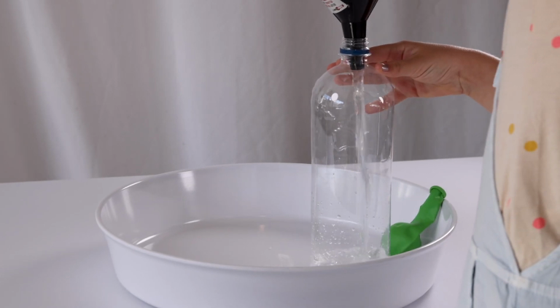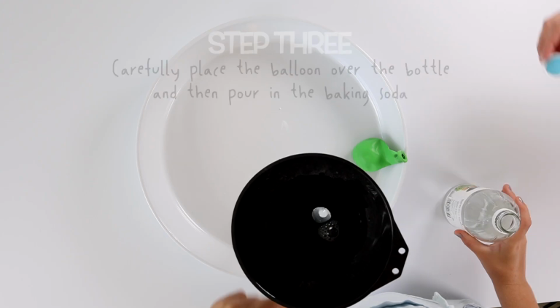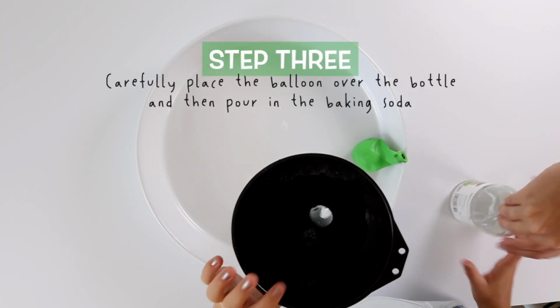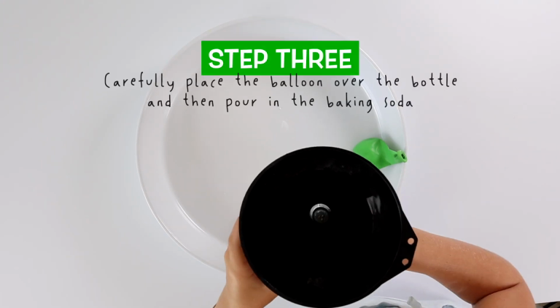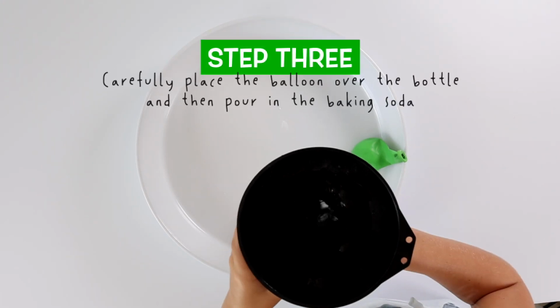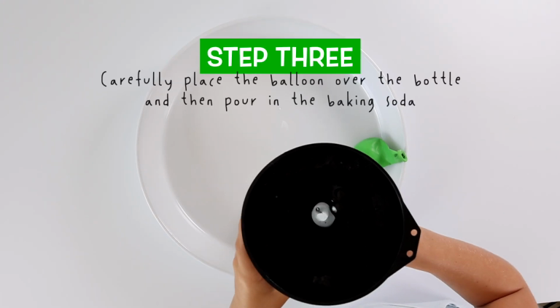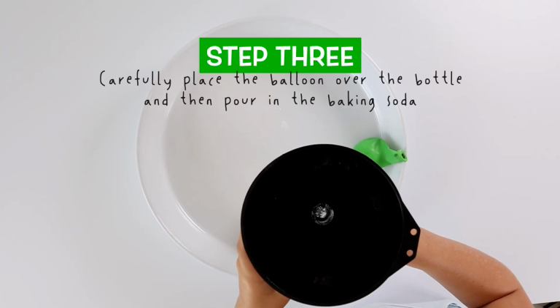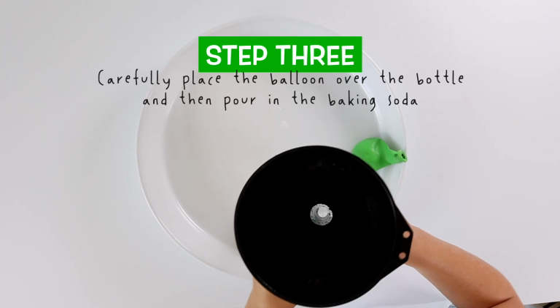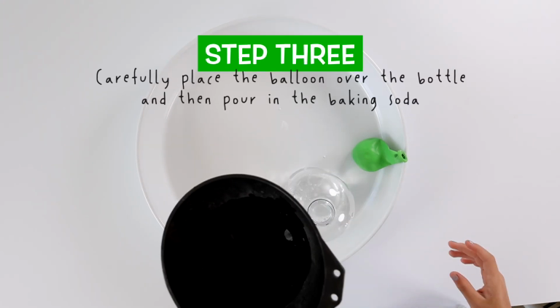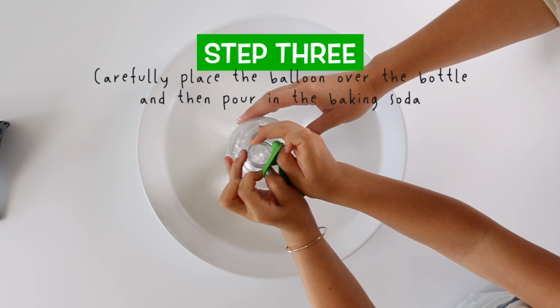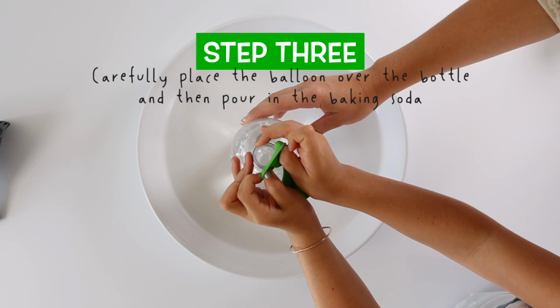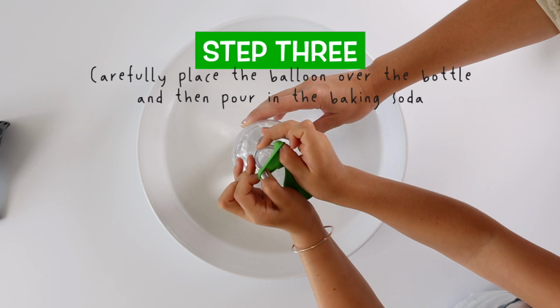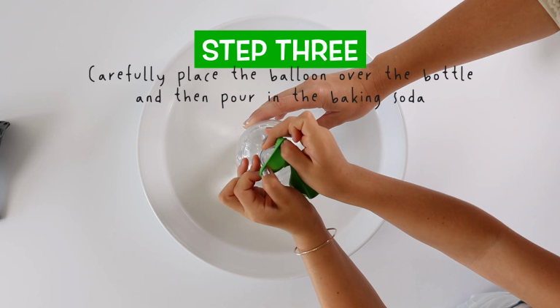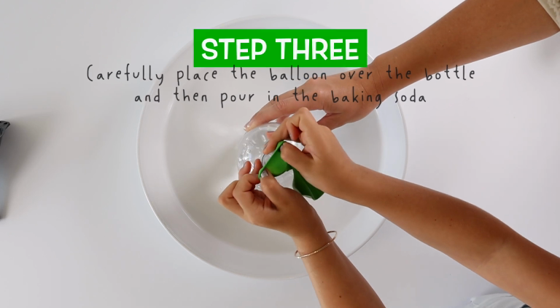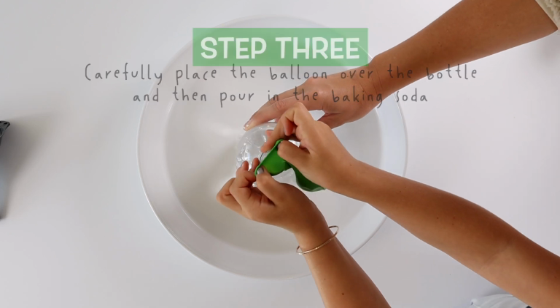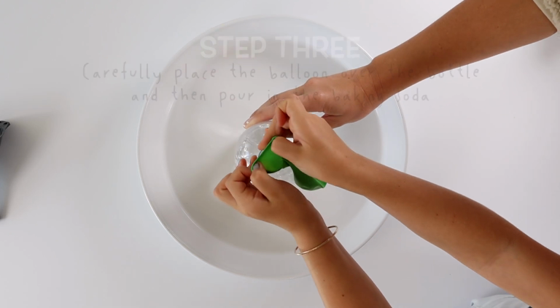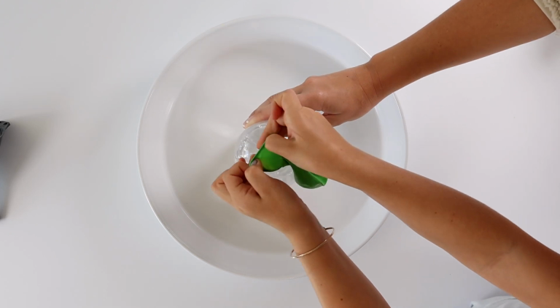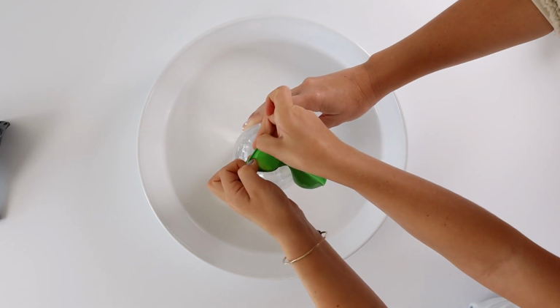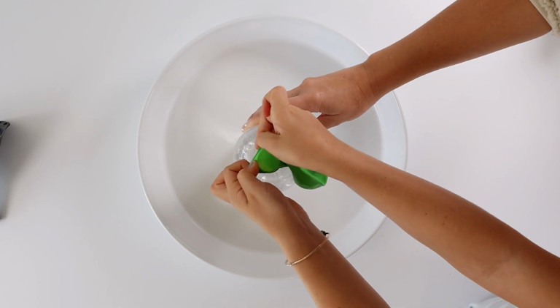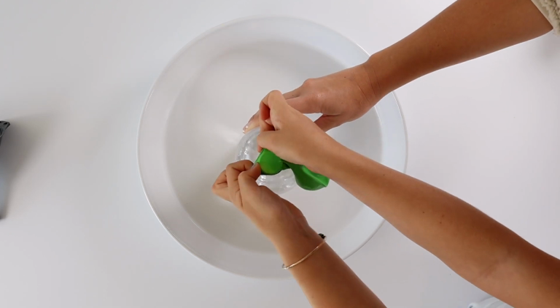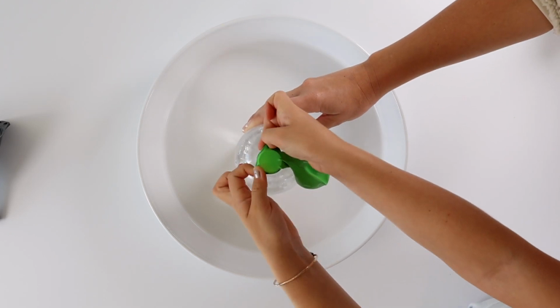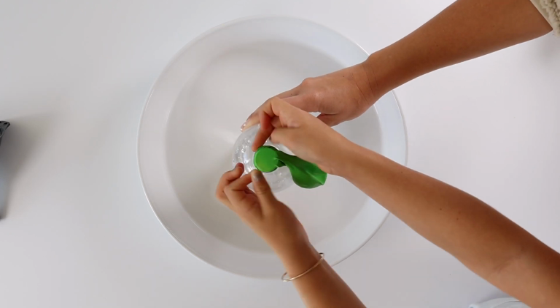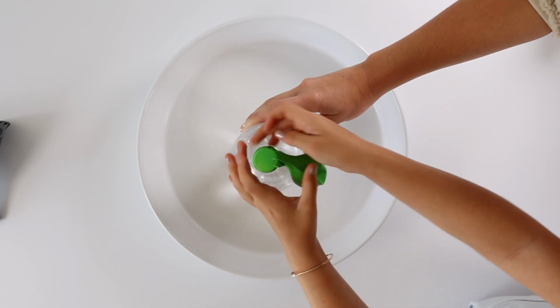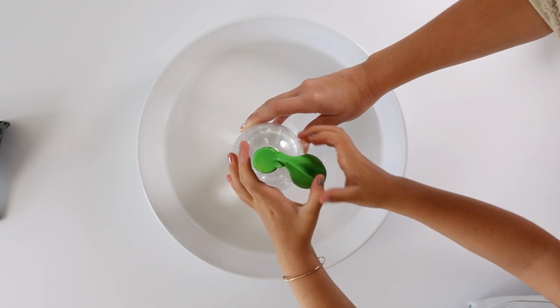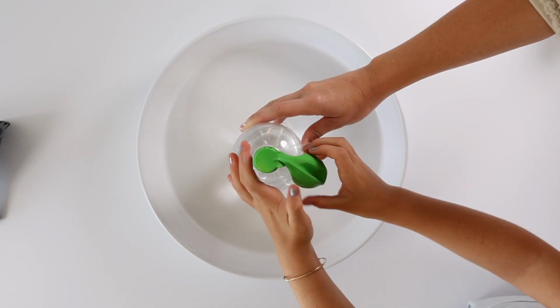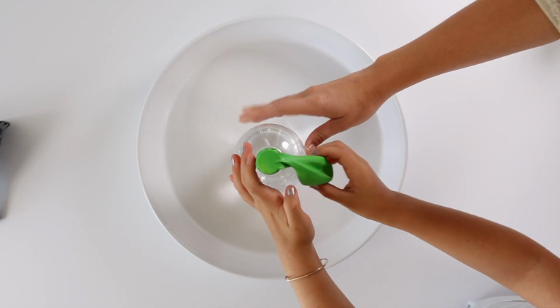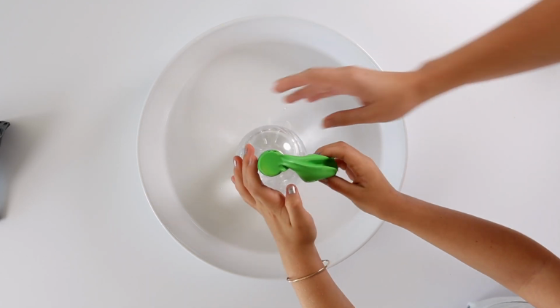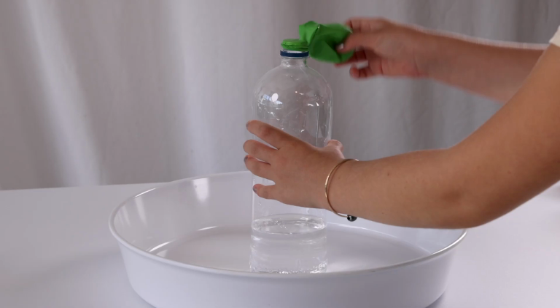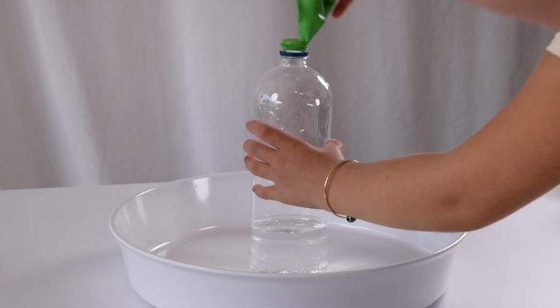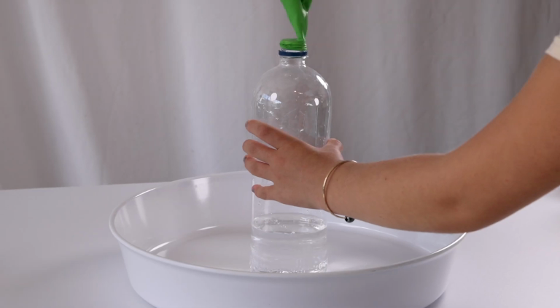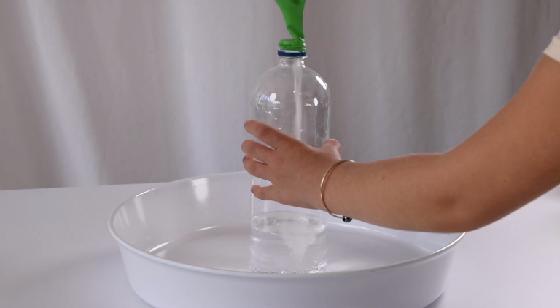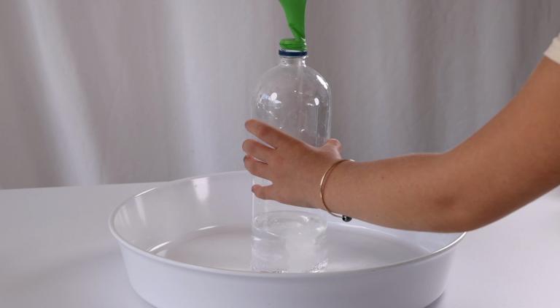Step 3: carefully stretch the balloon onto the bottle, then pour the baking soda from the balloon into the bottle.